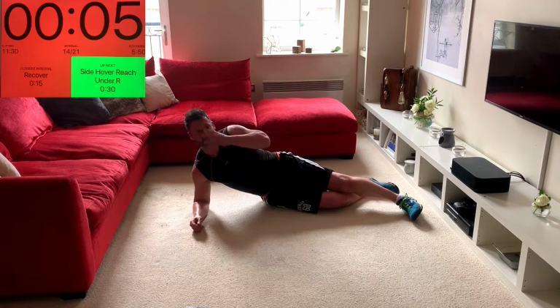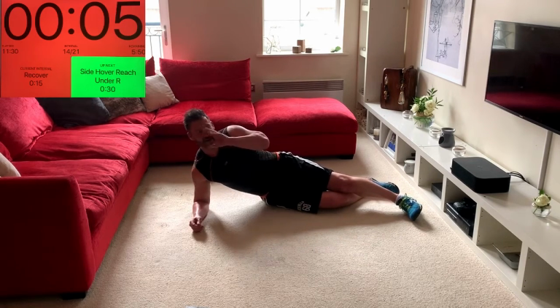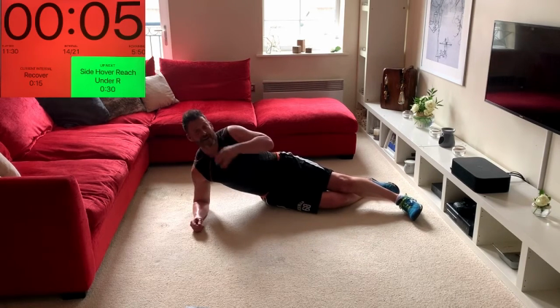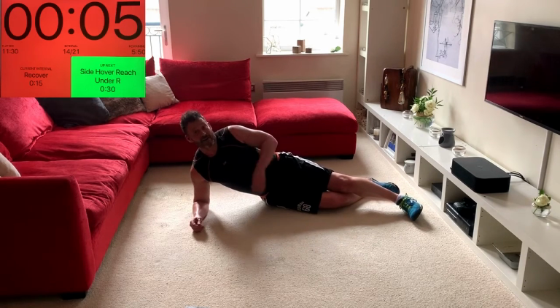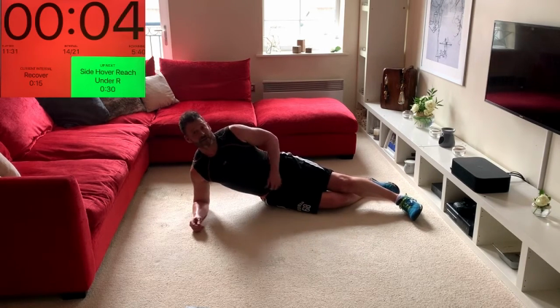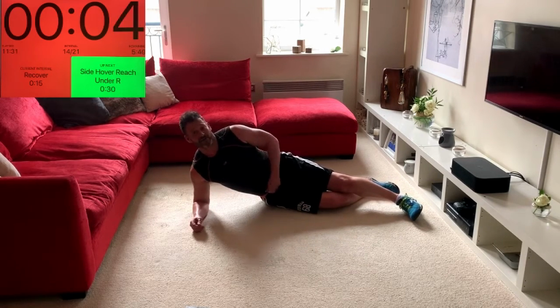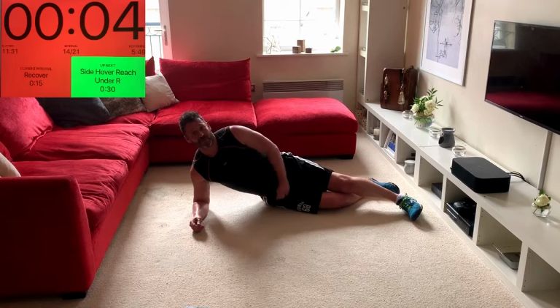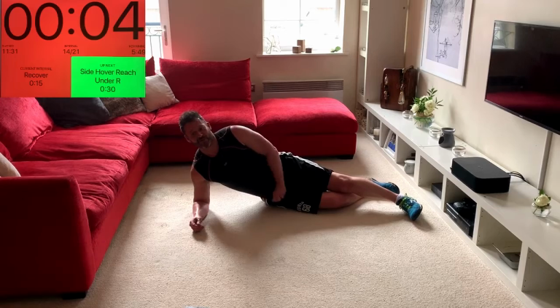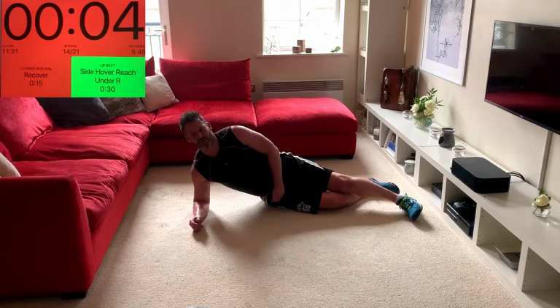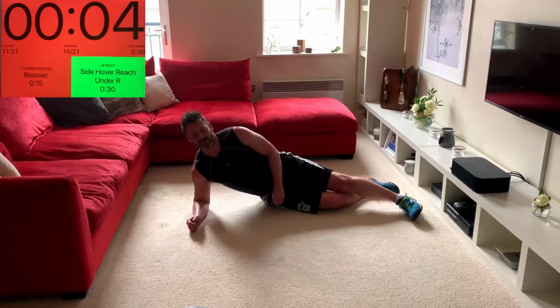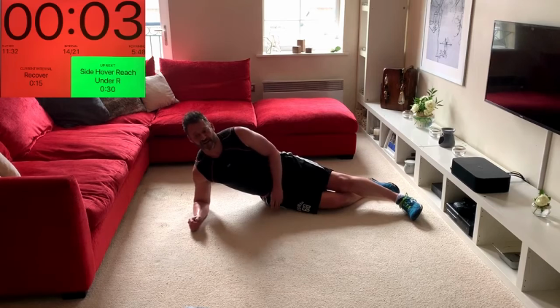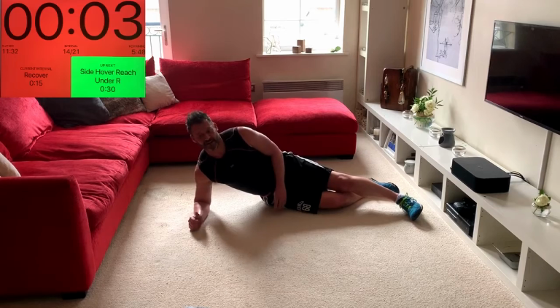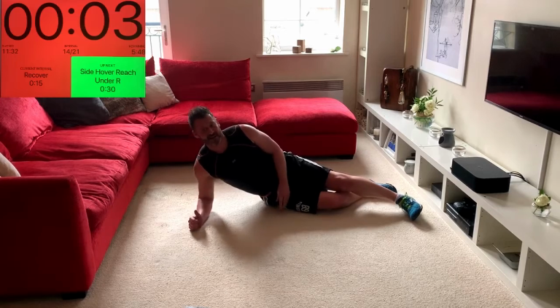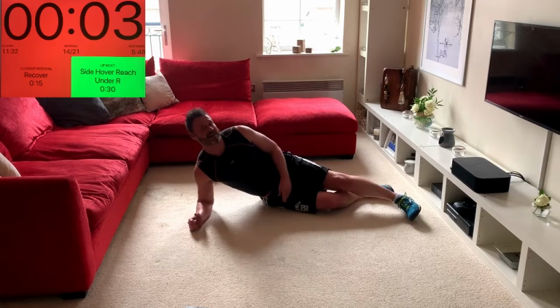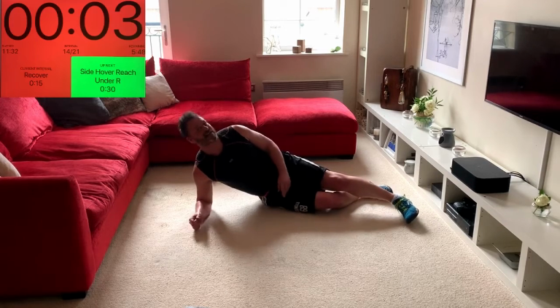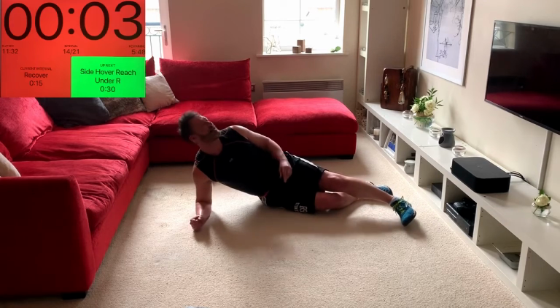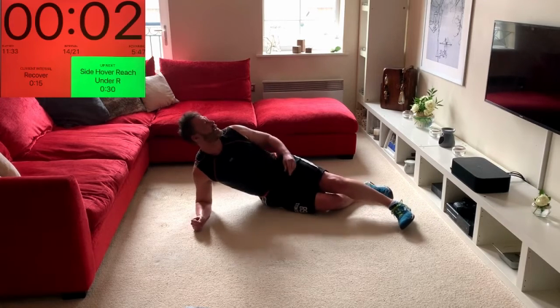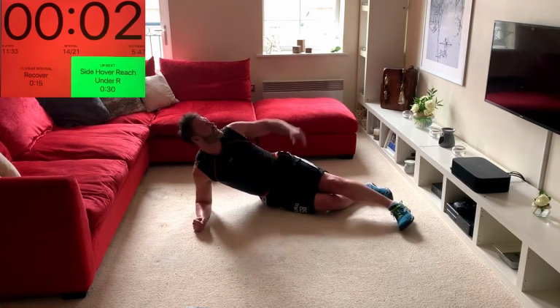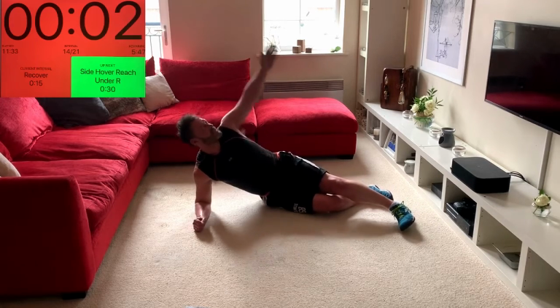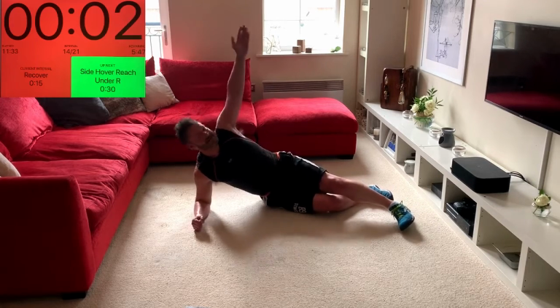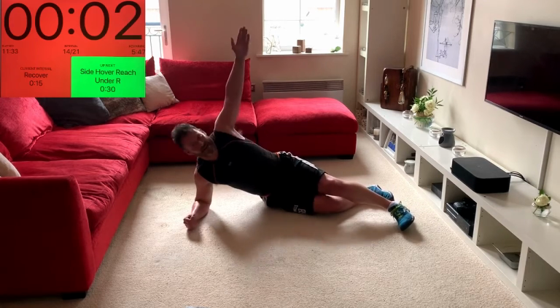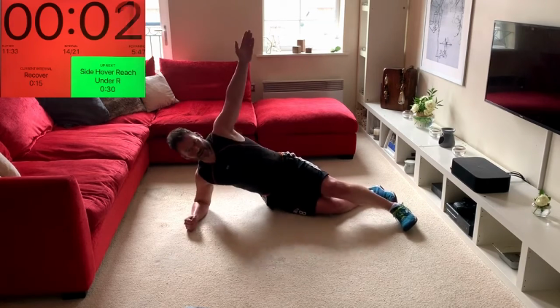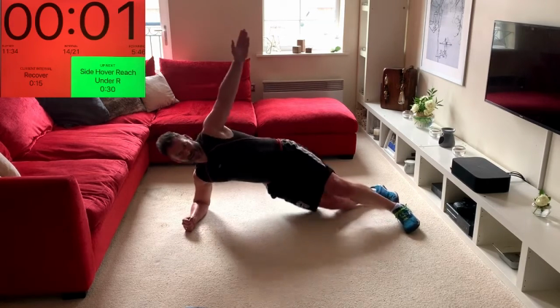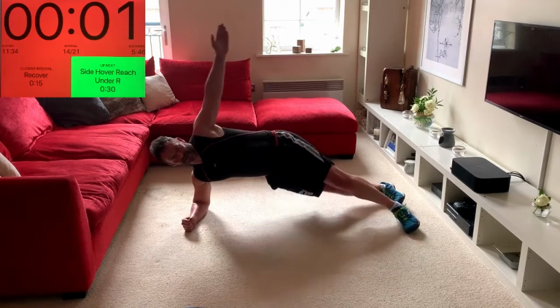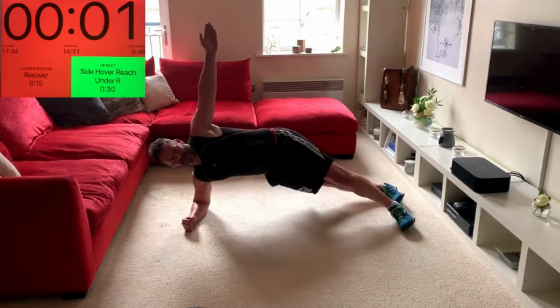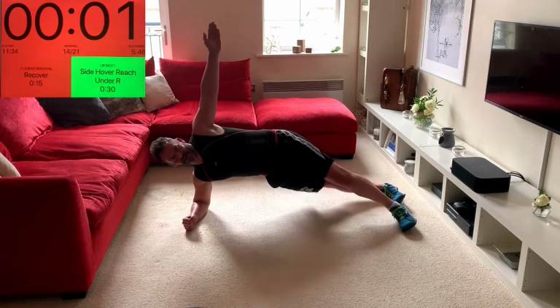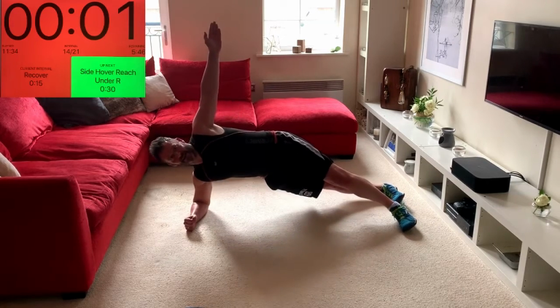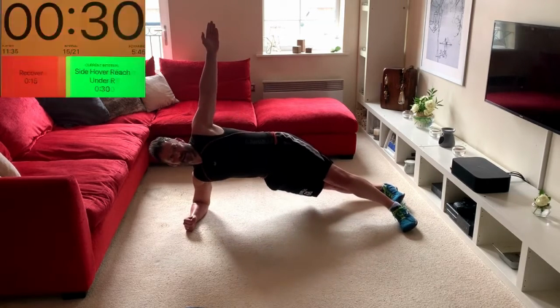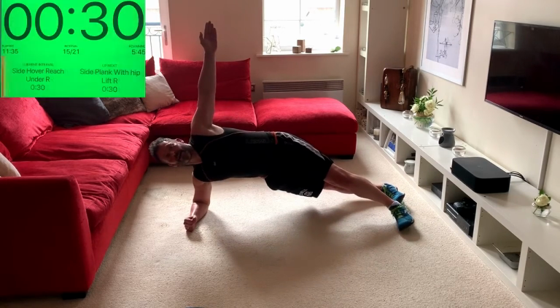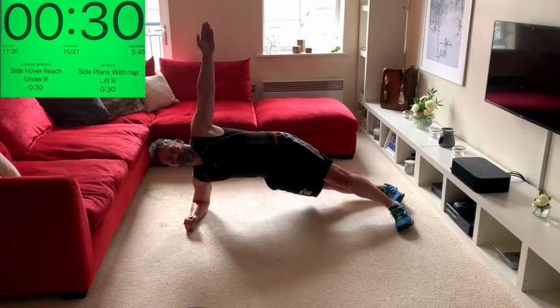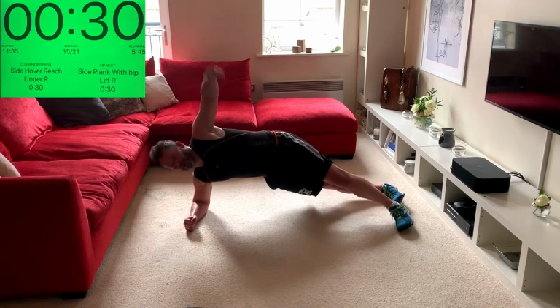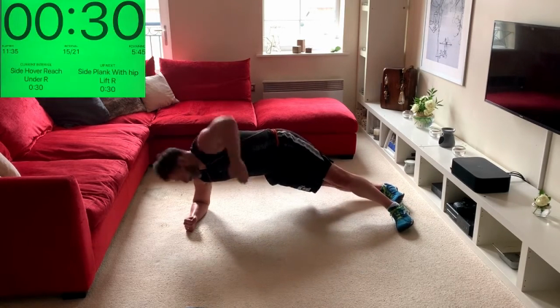Remember, grab some water in there — stay hydrated.